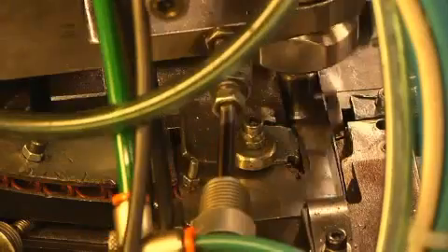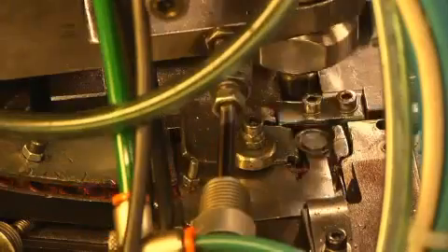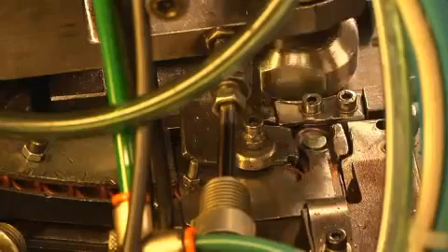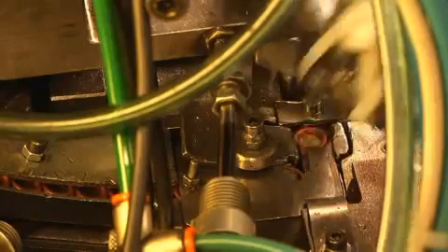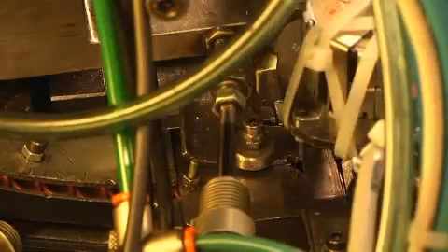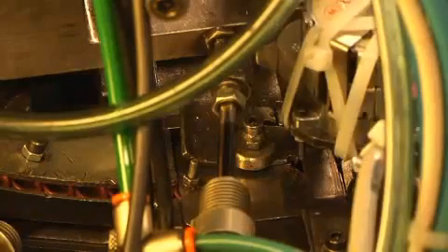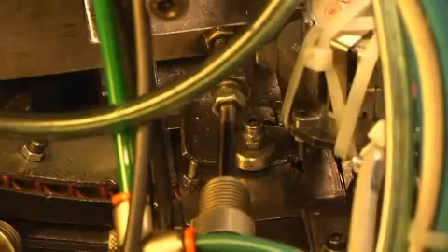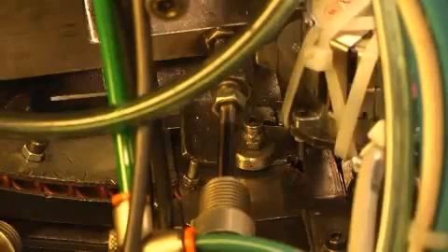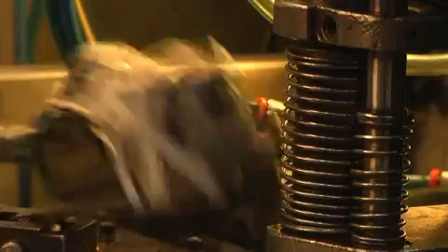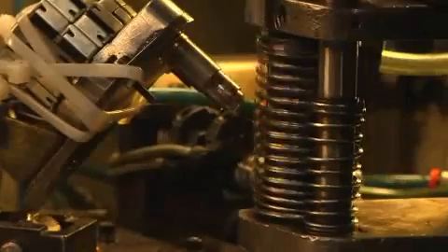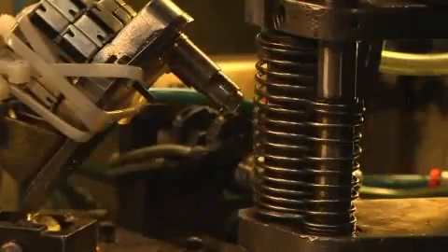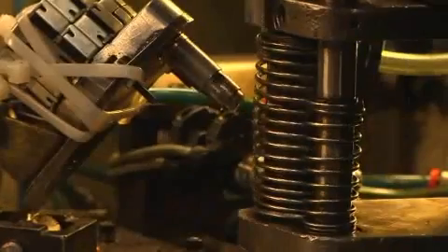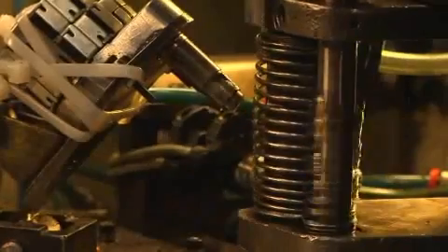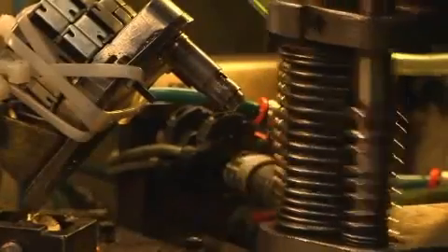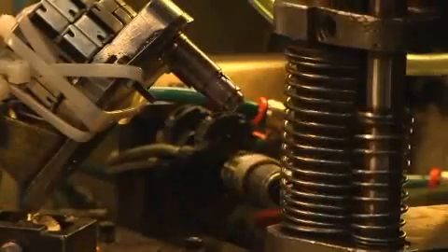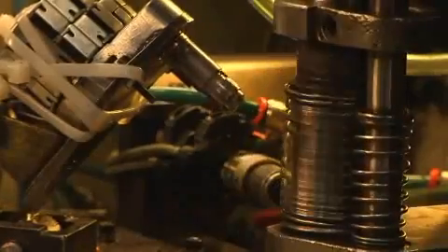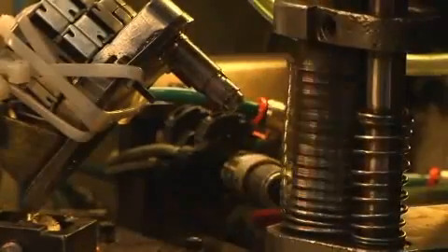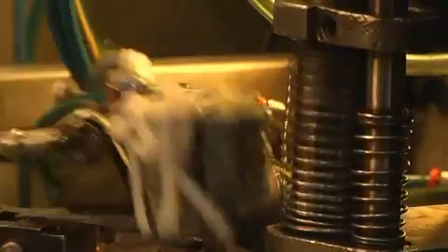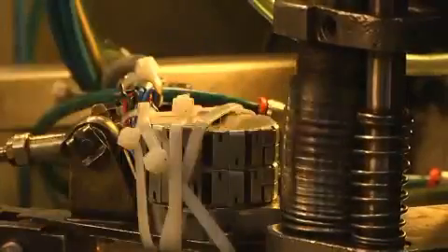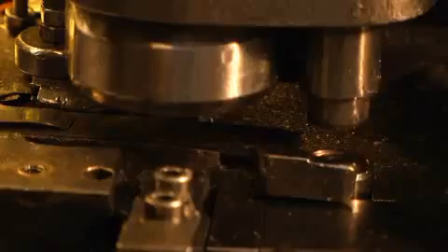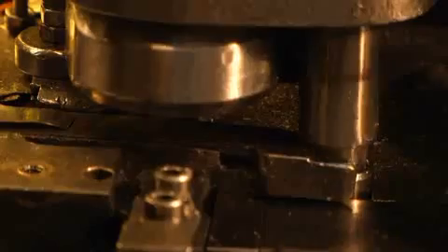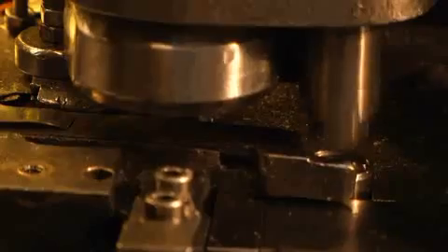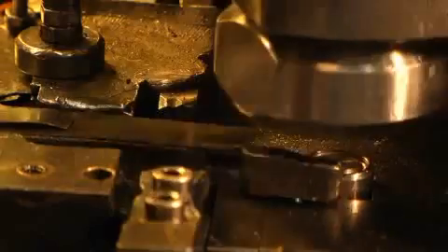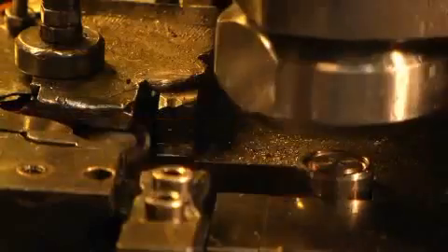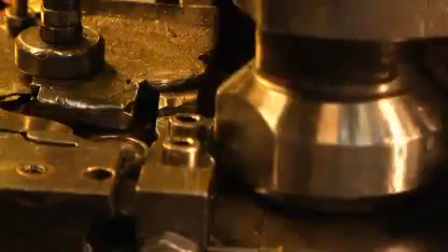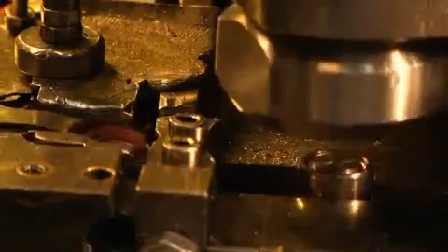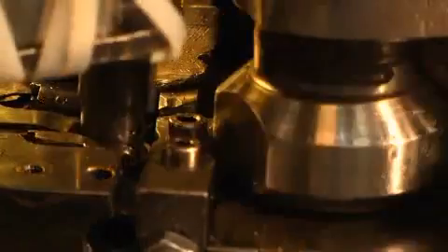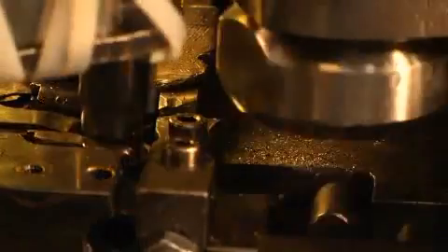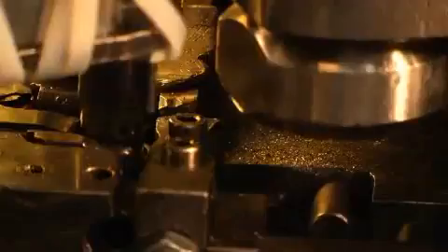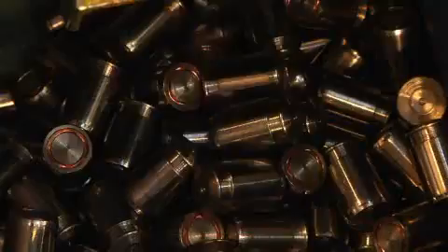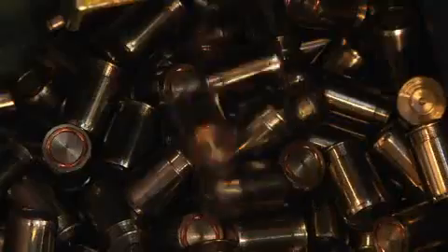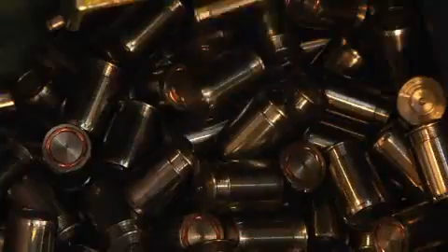Copper rings are pressed into the armature tops. These will dampen the armature vibrations when AC current is used.